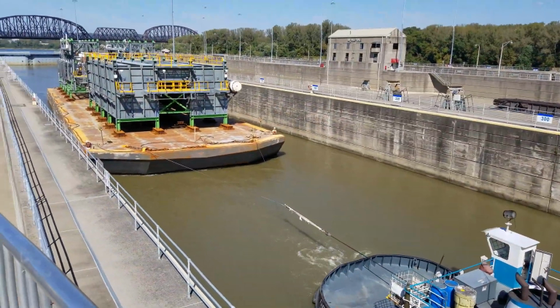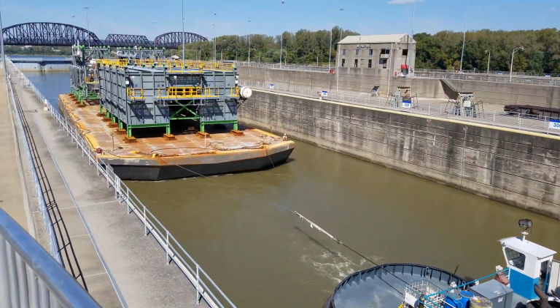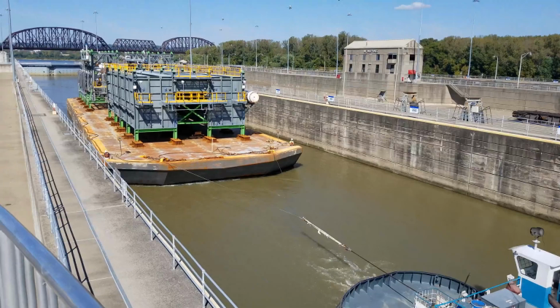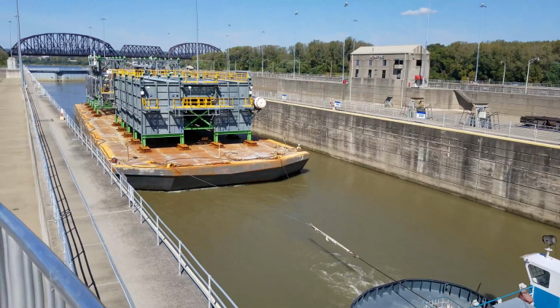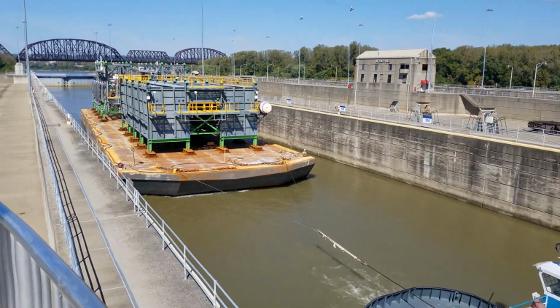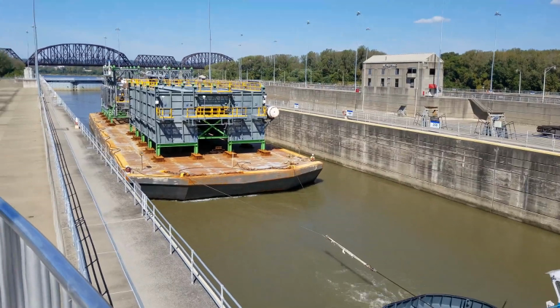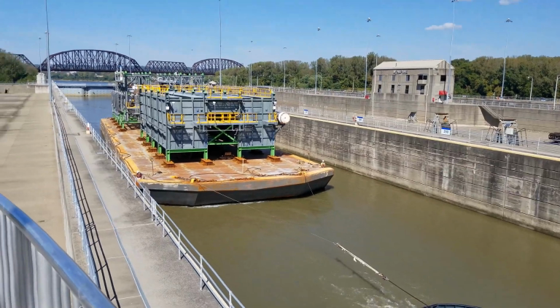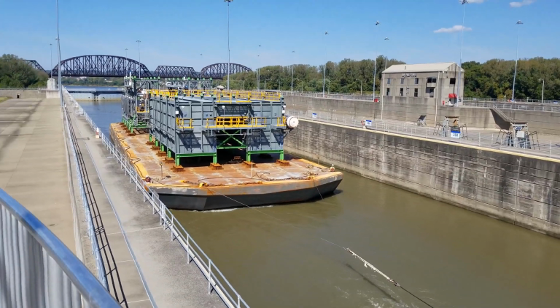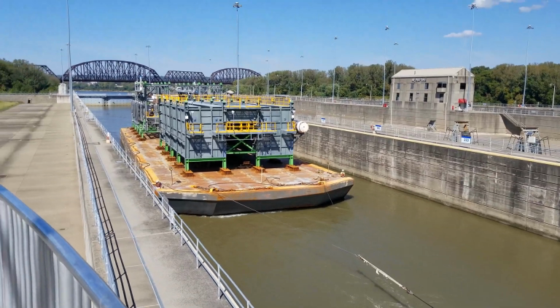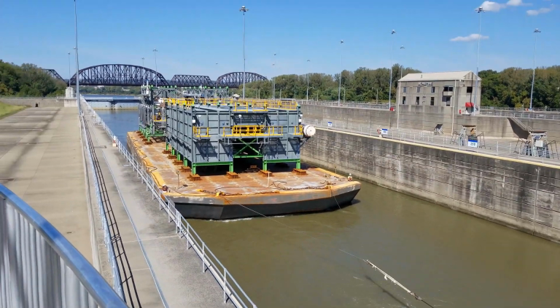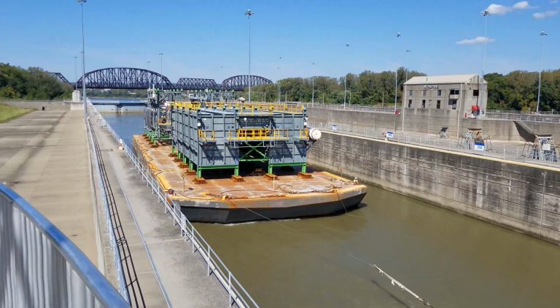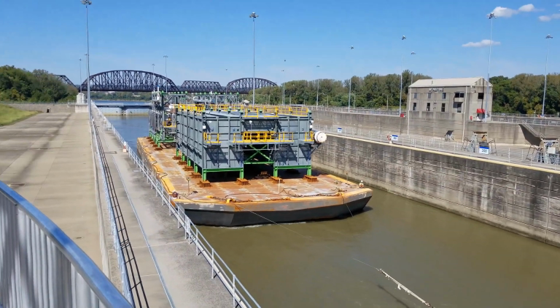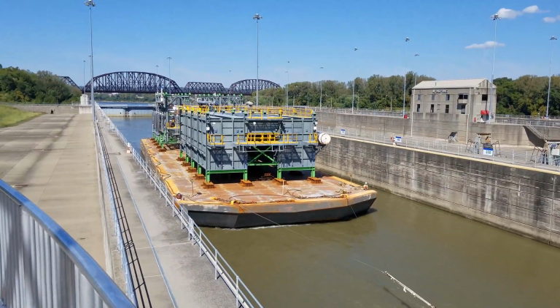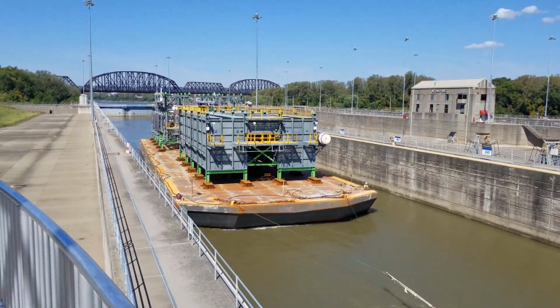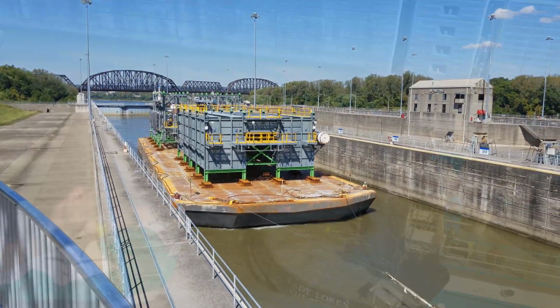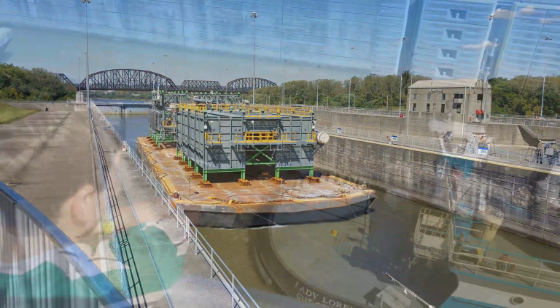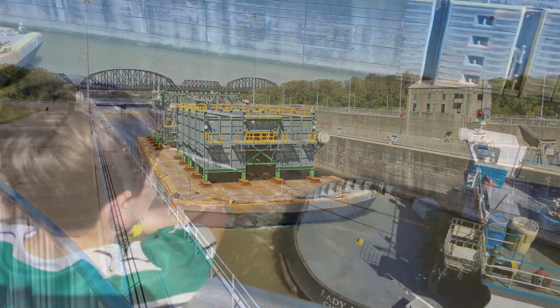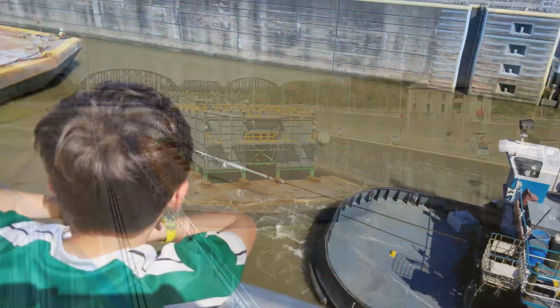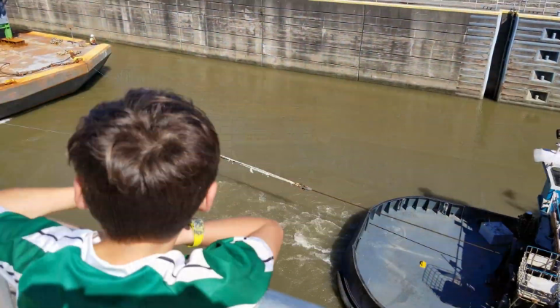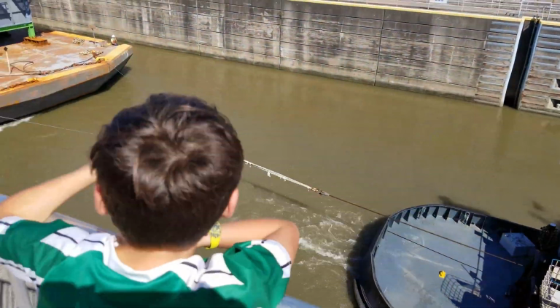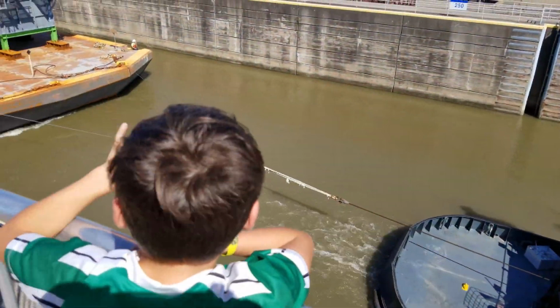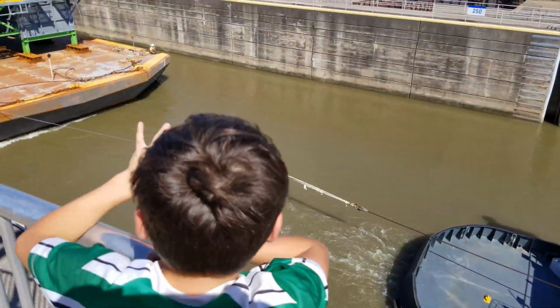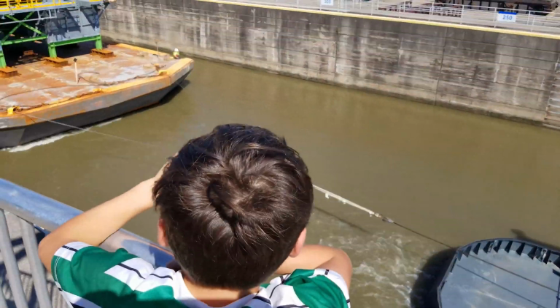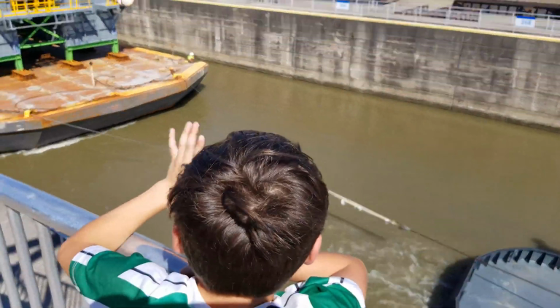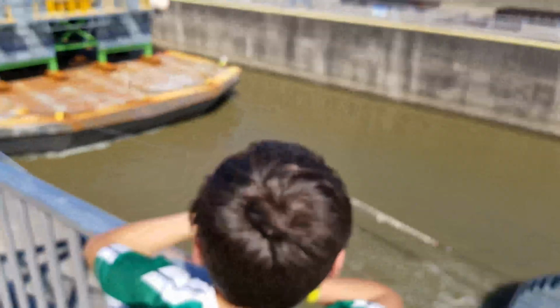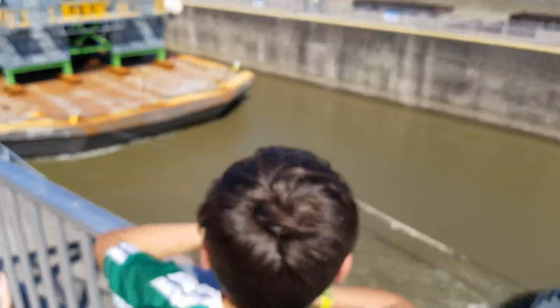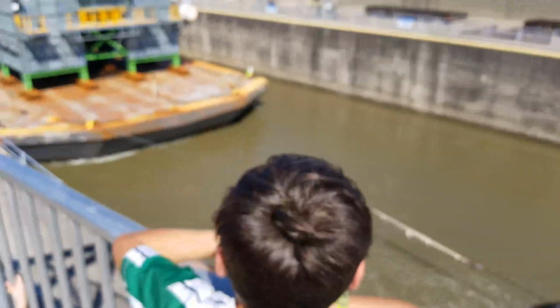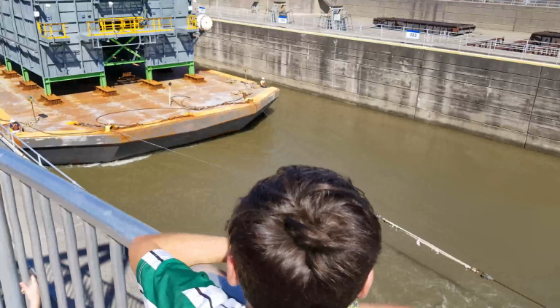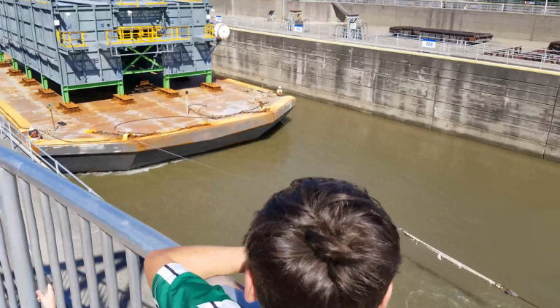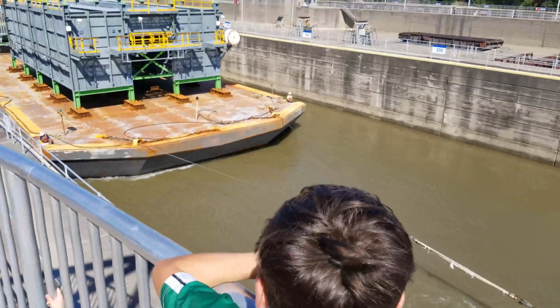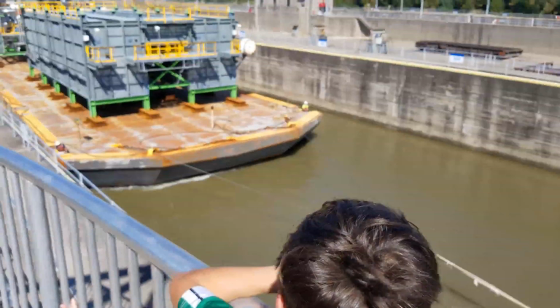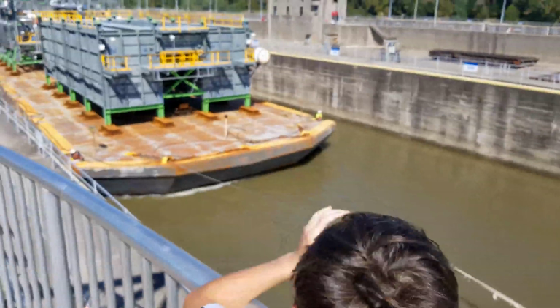The lock gates consist of two leaves, each 70 feet high, 60 feet wide, and weighing 300 tons.